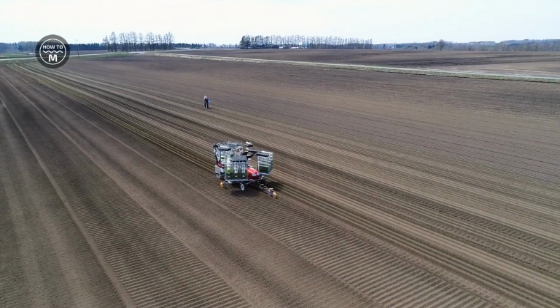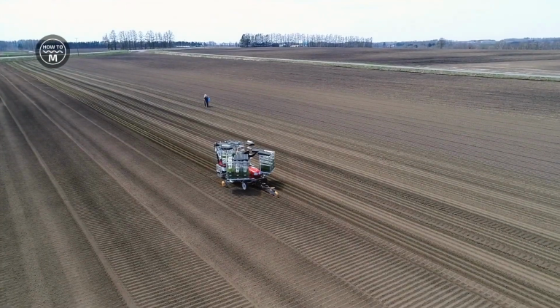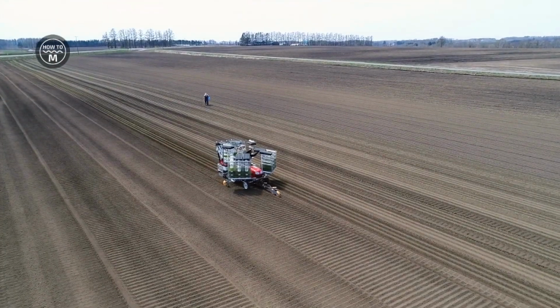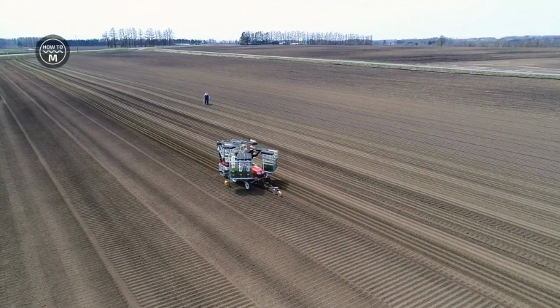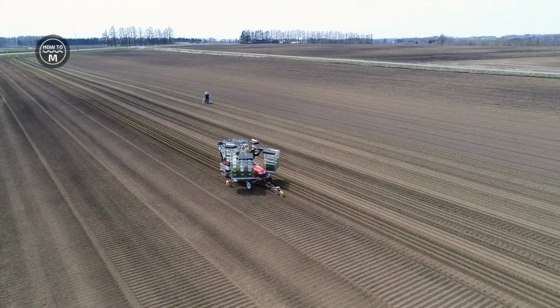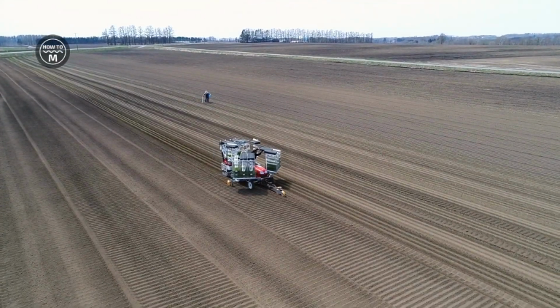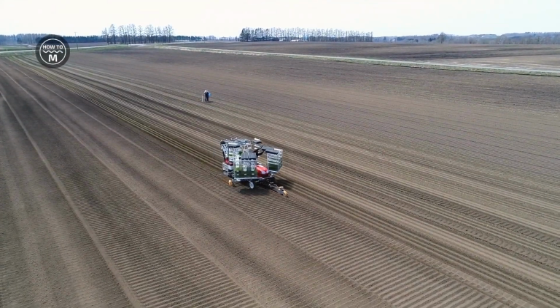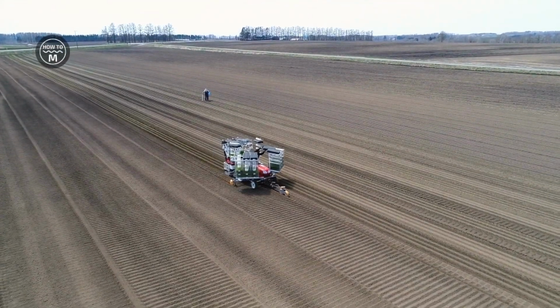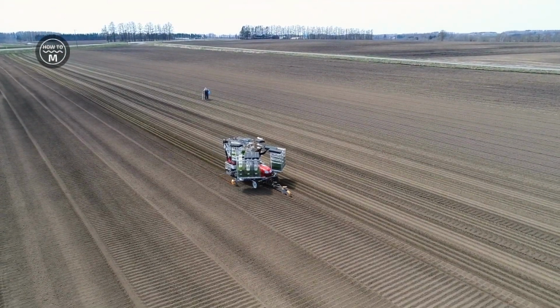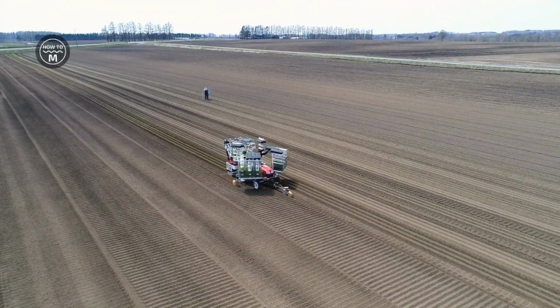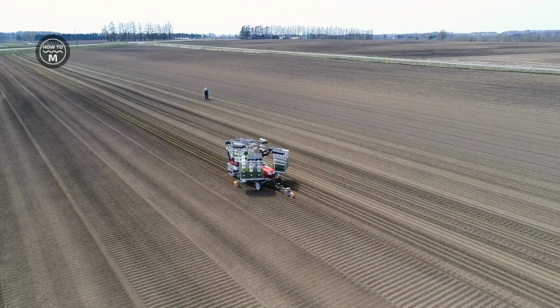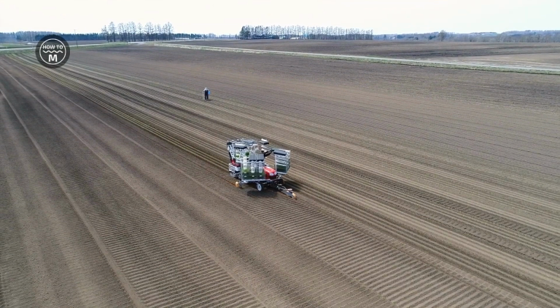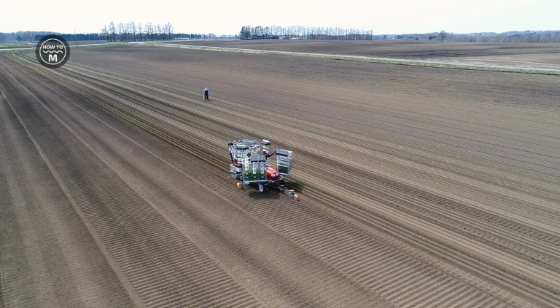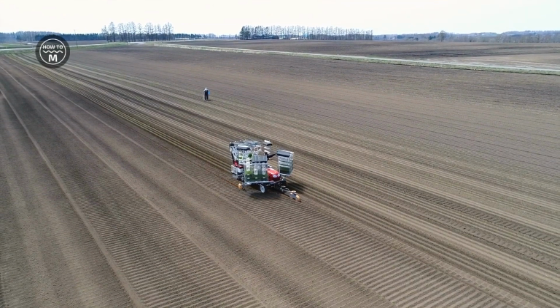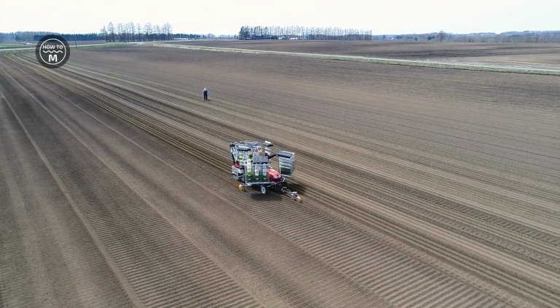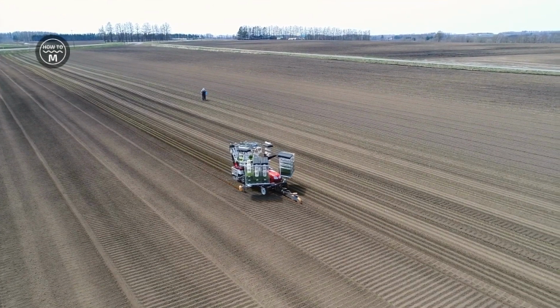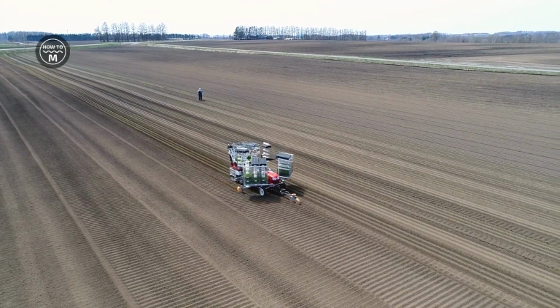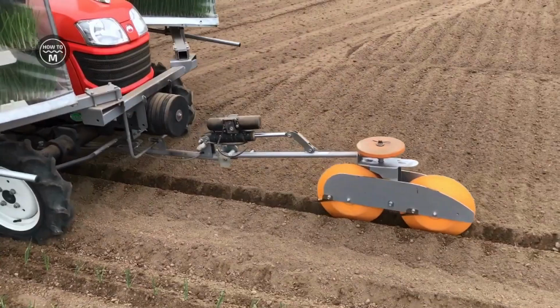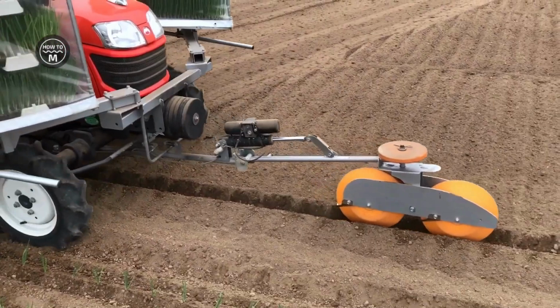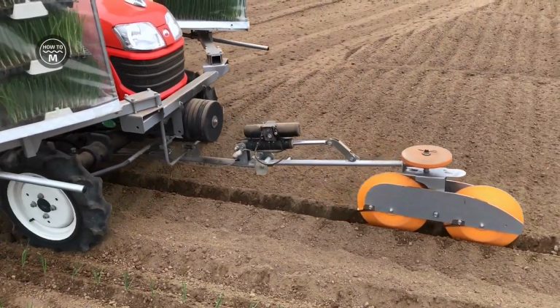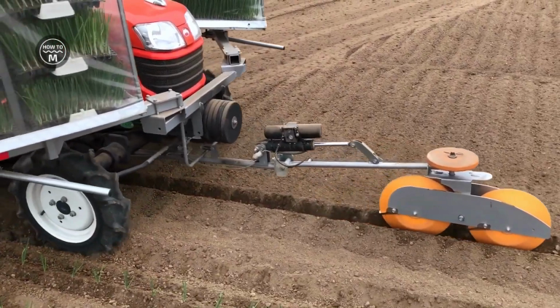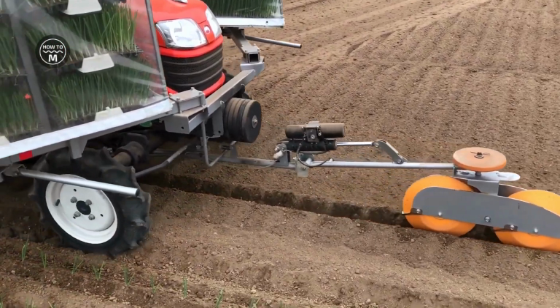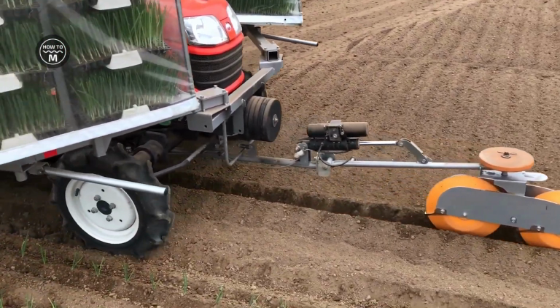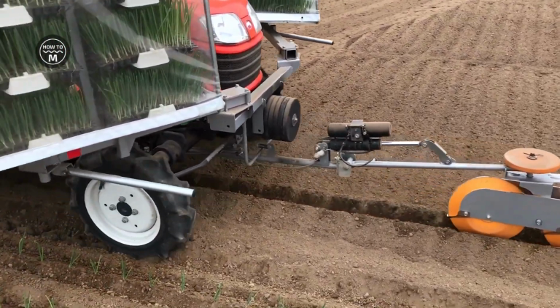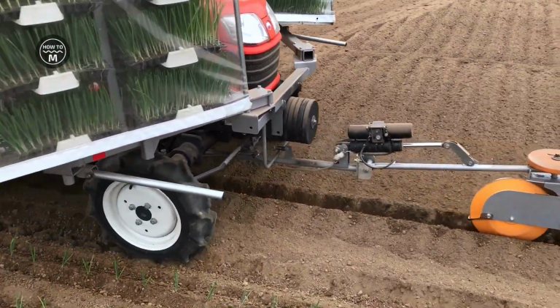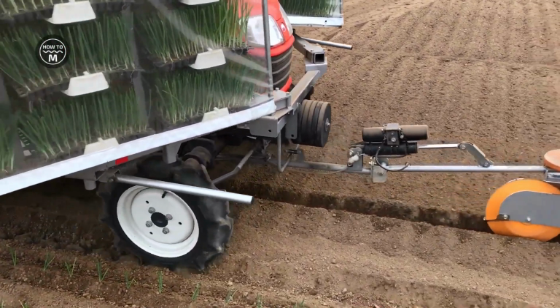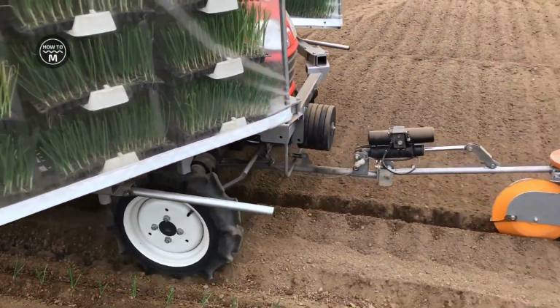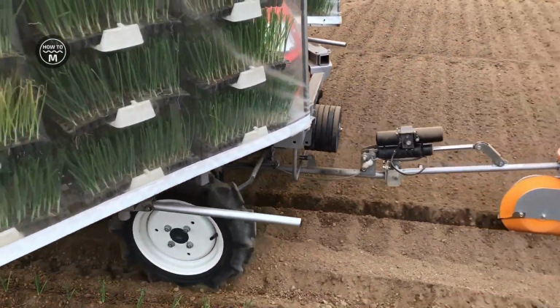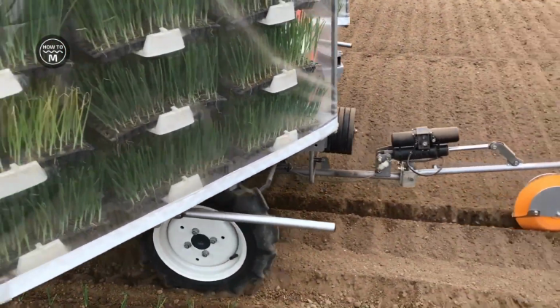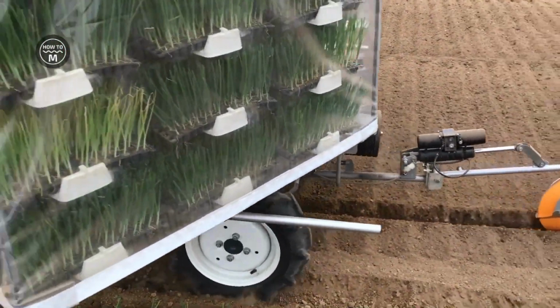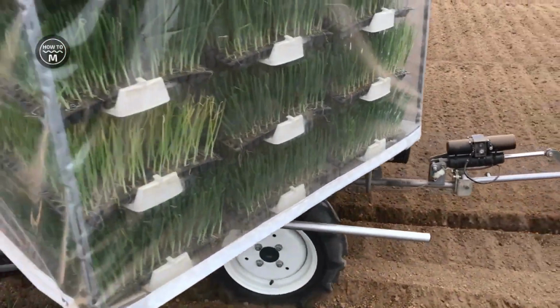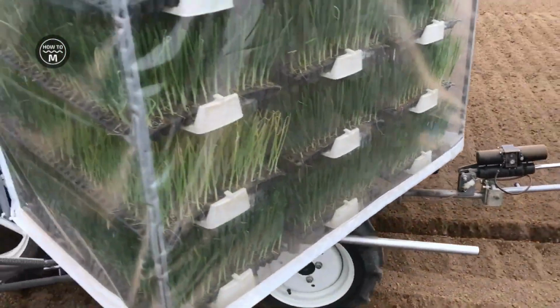Hello all and welcome to How to Machines. We are back with a new video on our channel and in this video we will see onion farming.